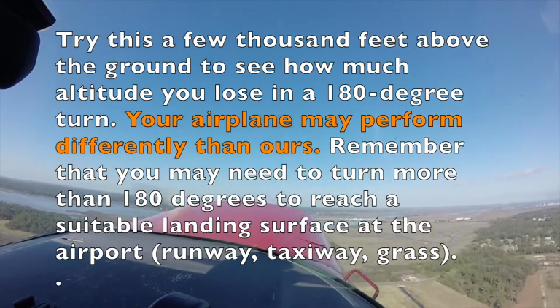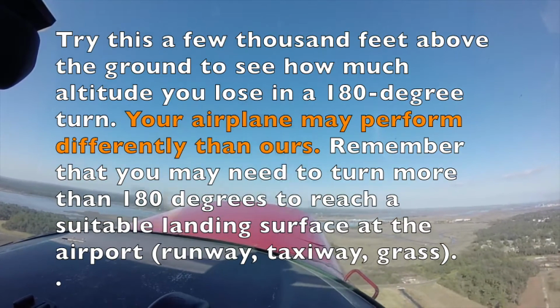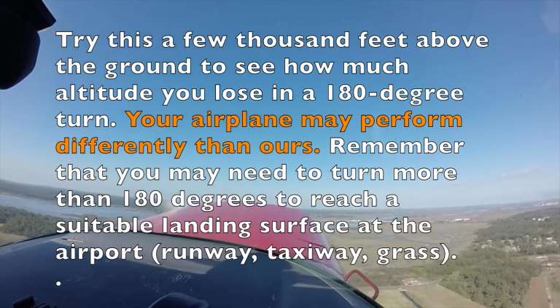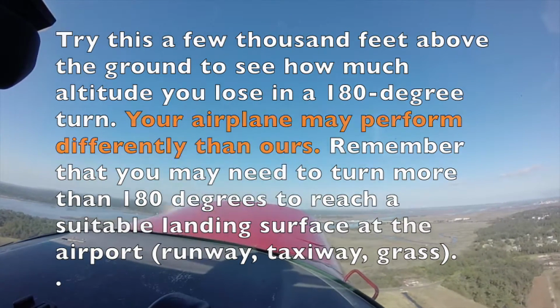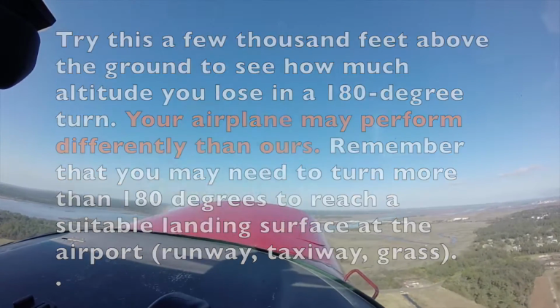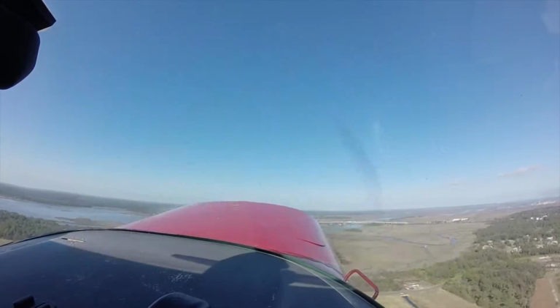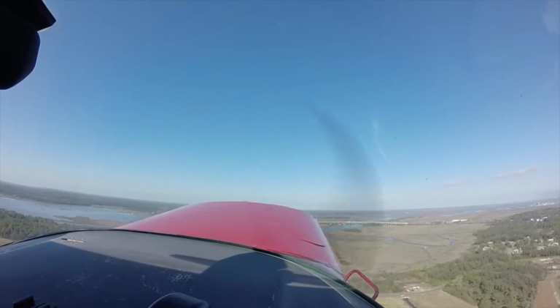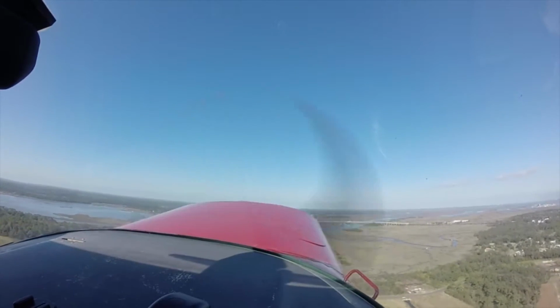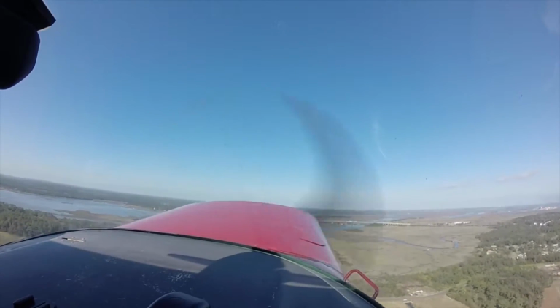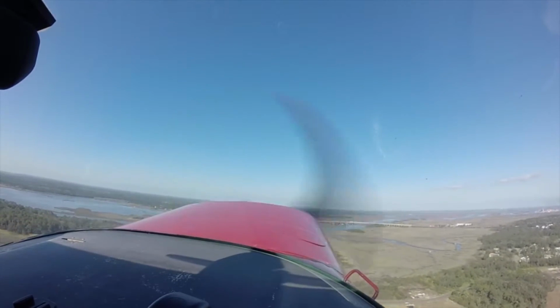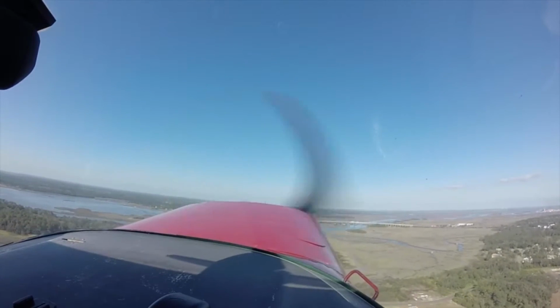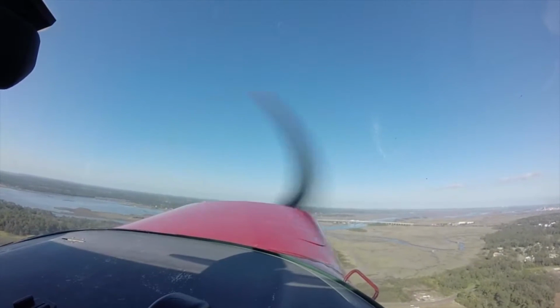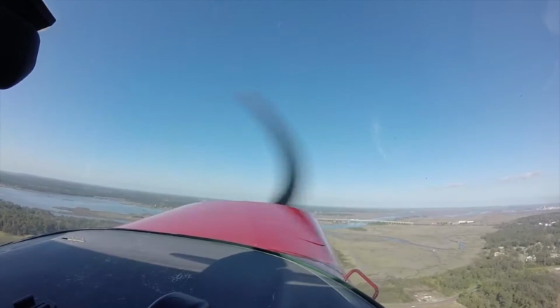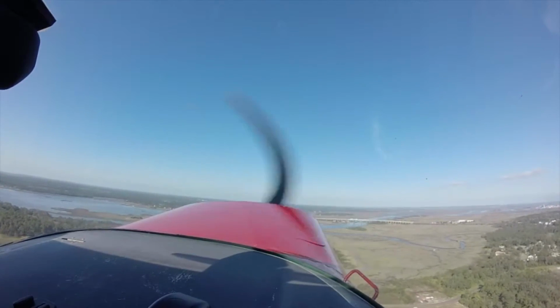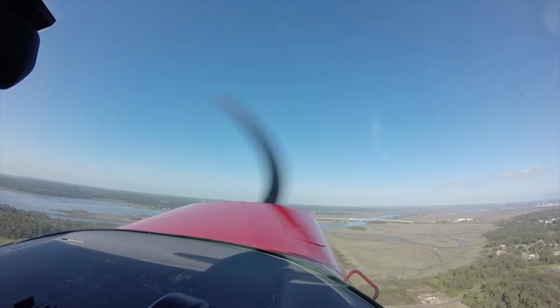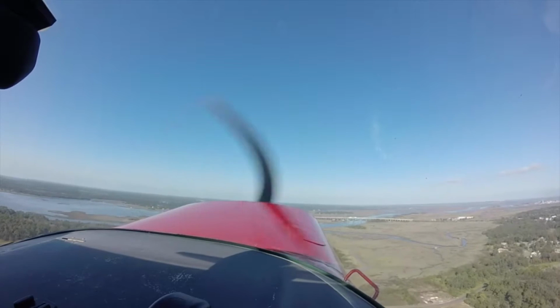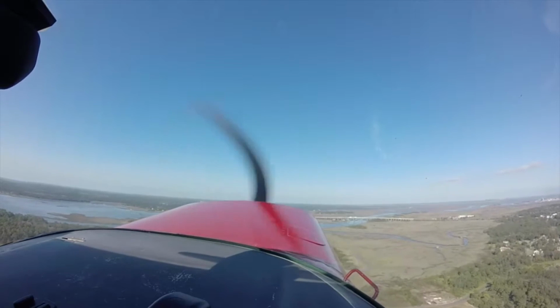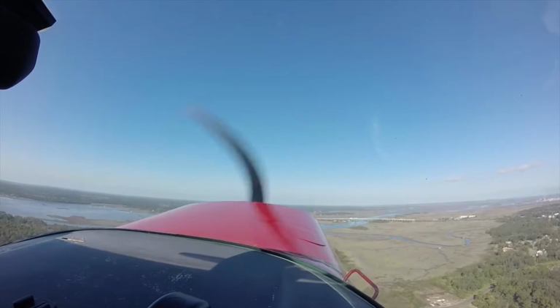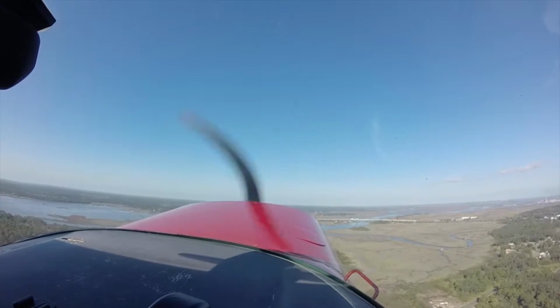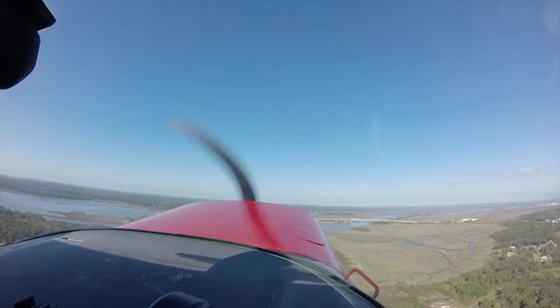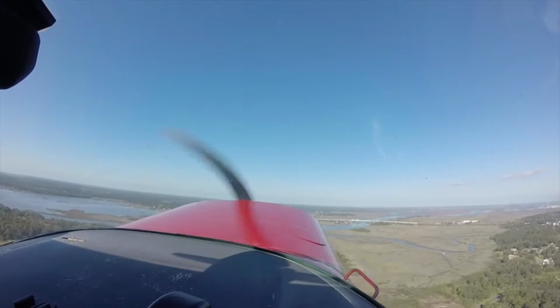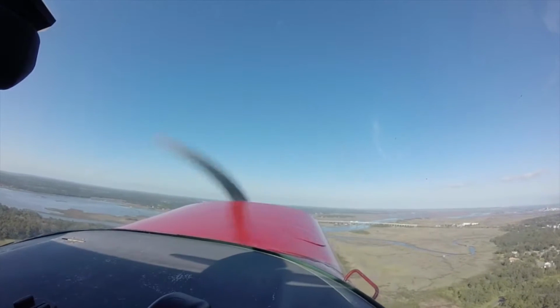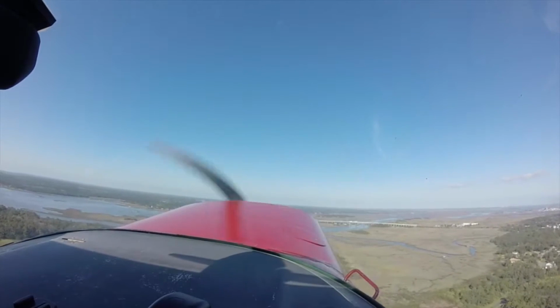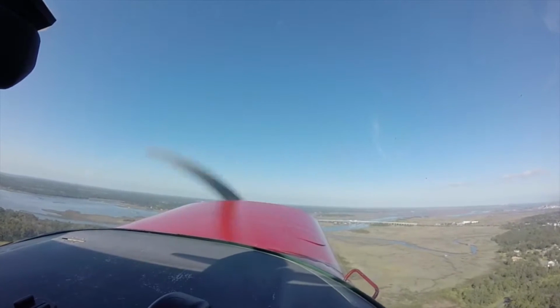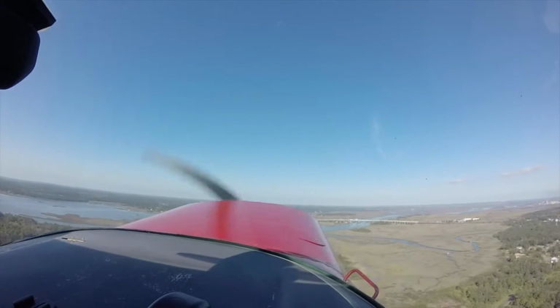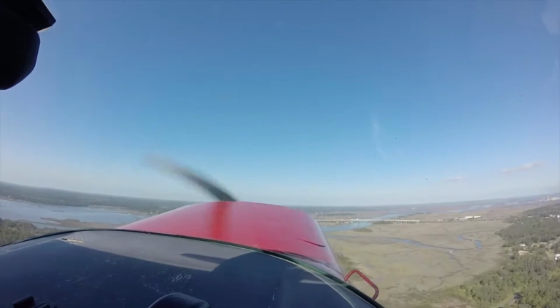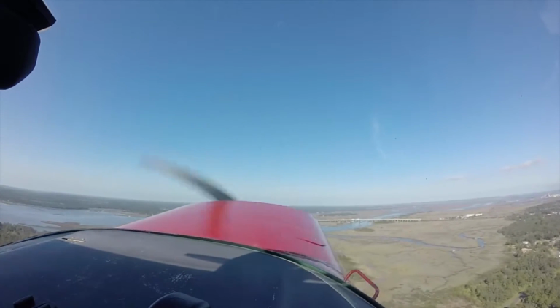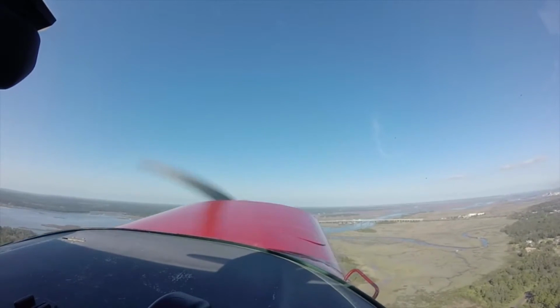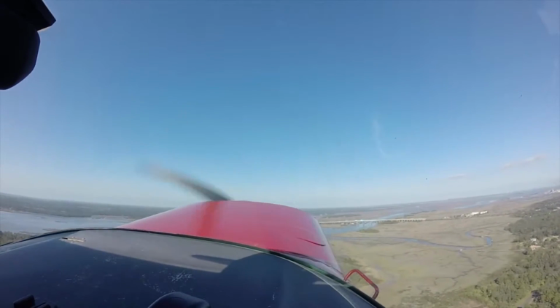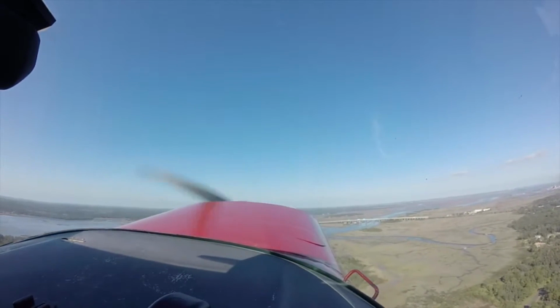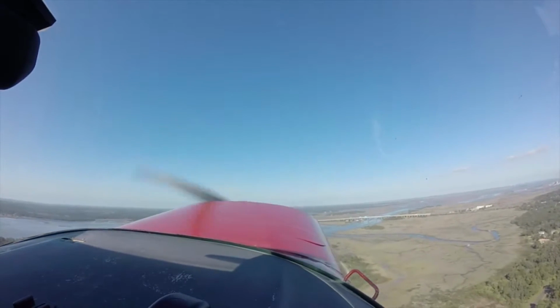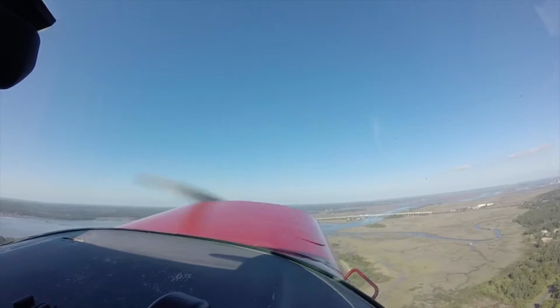Alright, so this is gonna look and feel really weird, okay? Just observe. There's 500 feet.